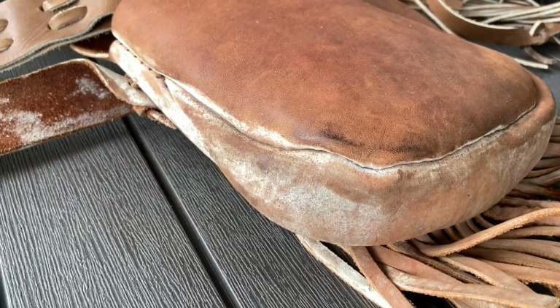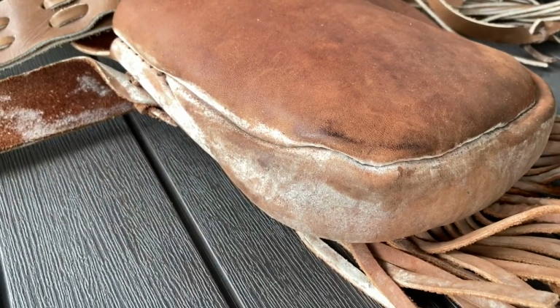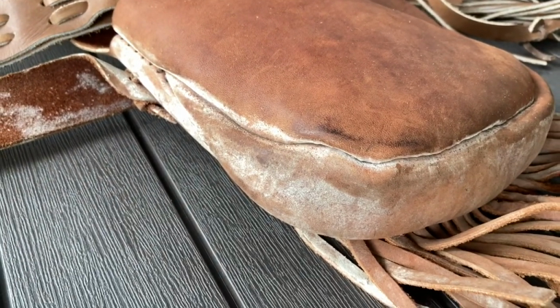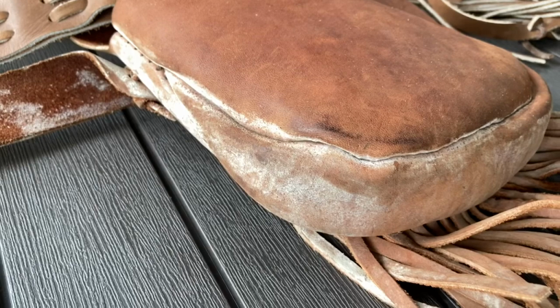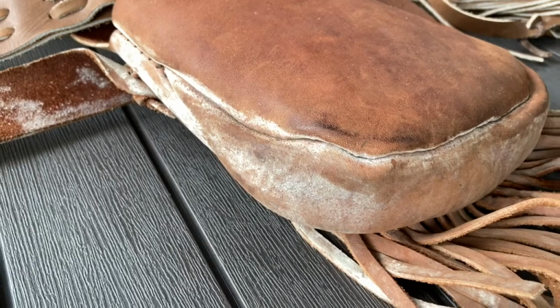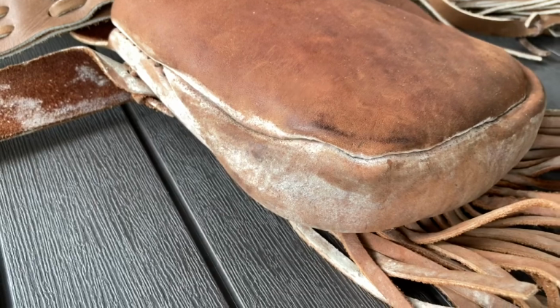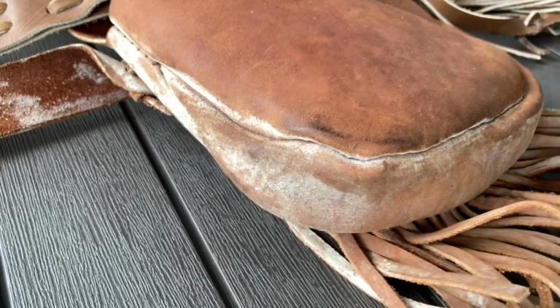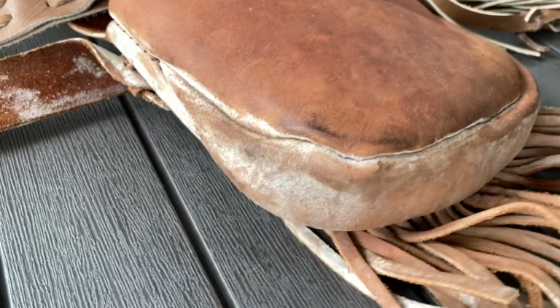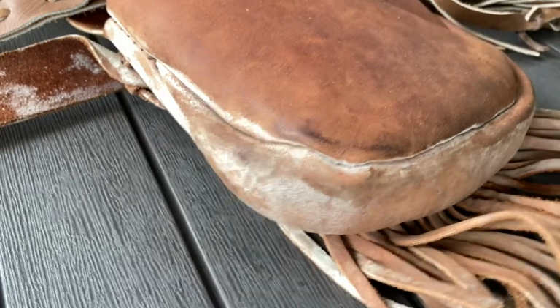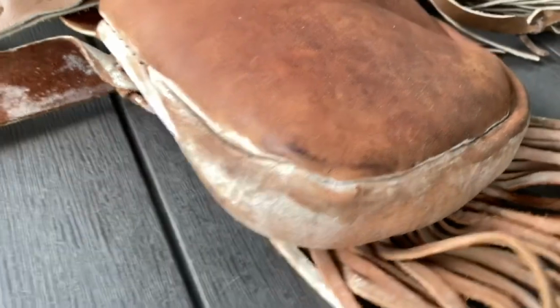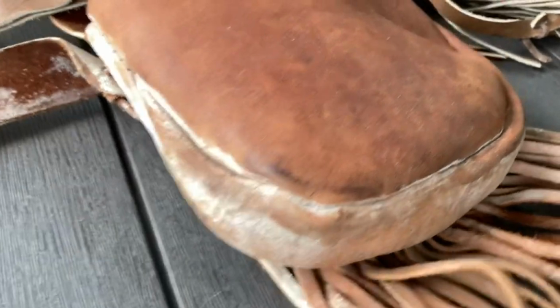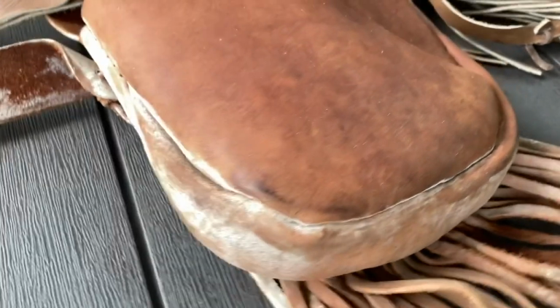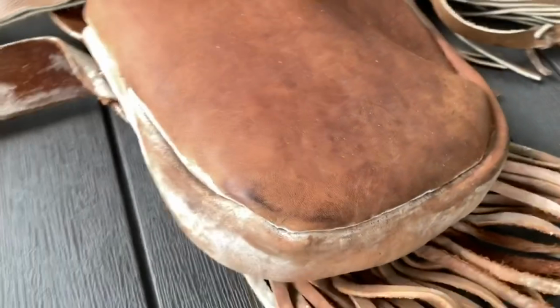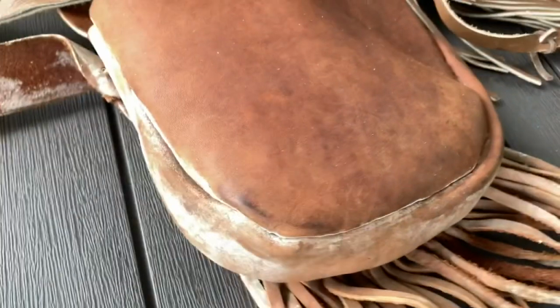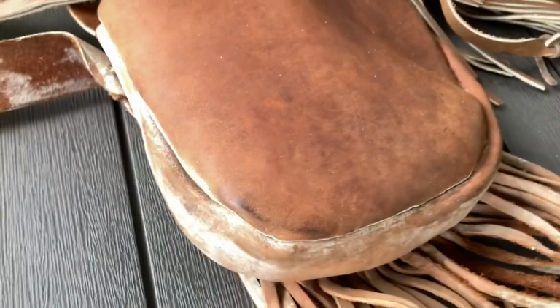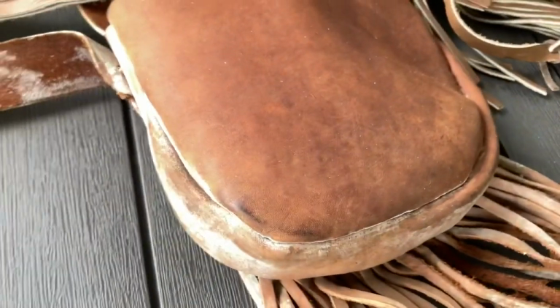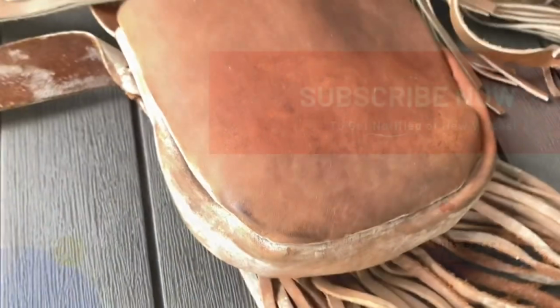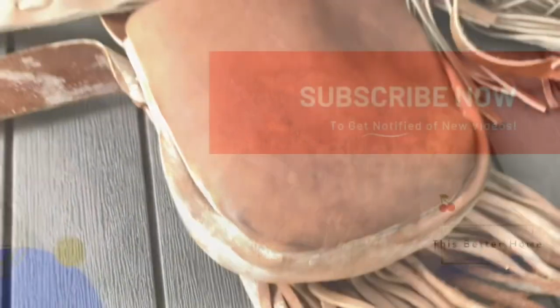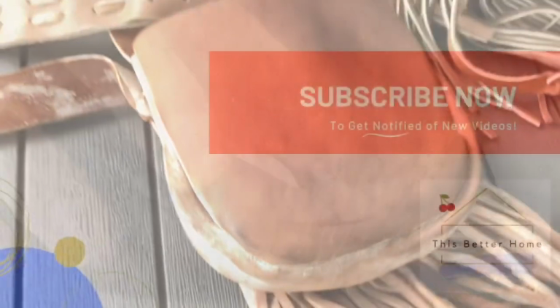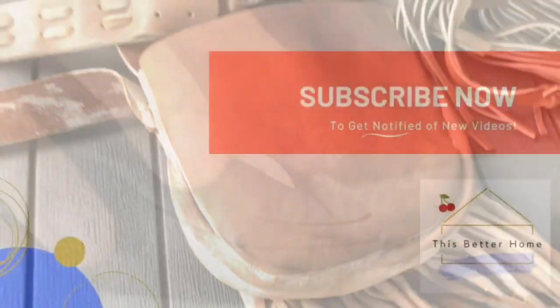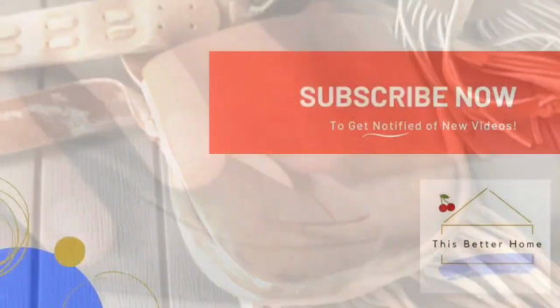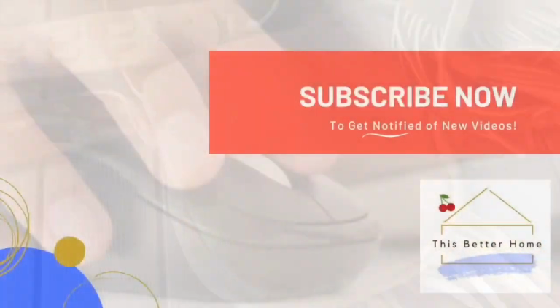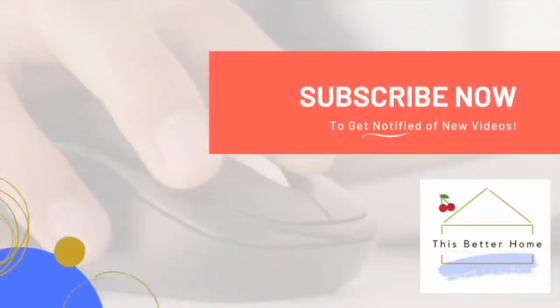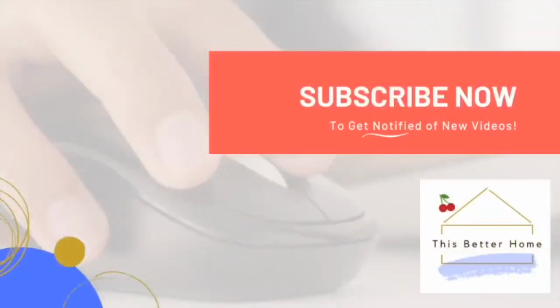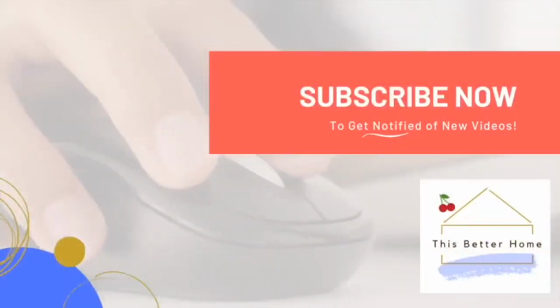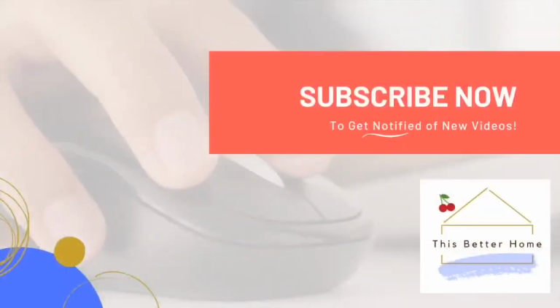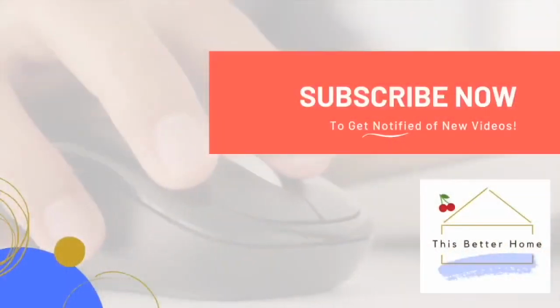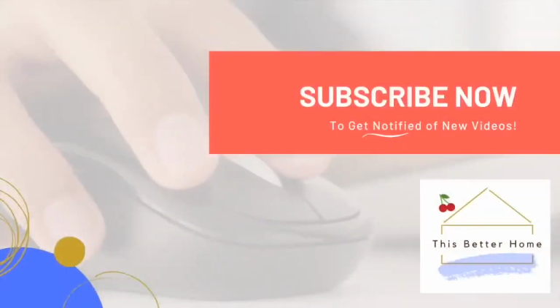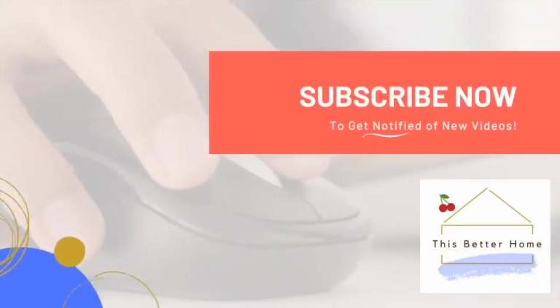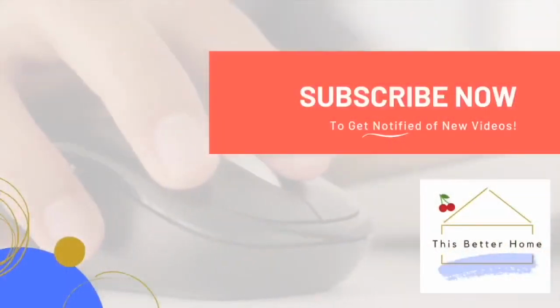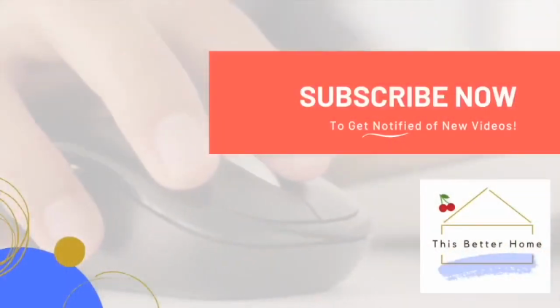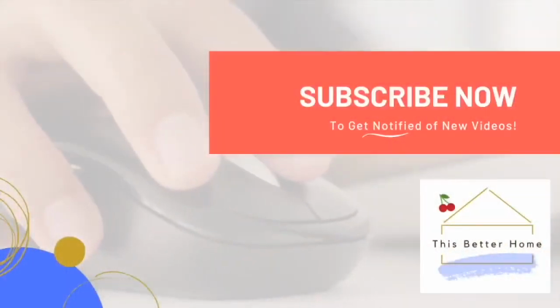Hopefully this video has been helpful. For more videos like this, be sure to subscribe. Thanks for being with me today.